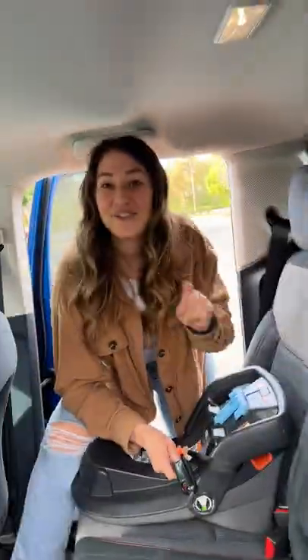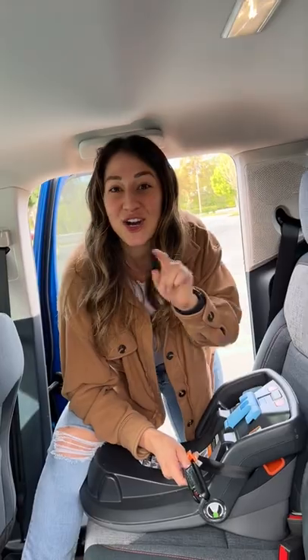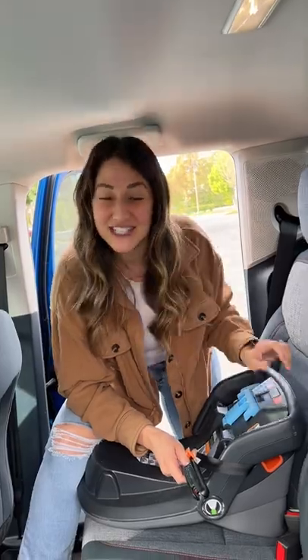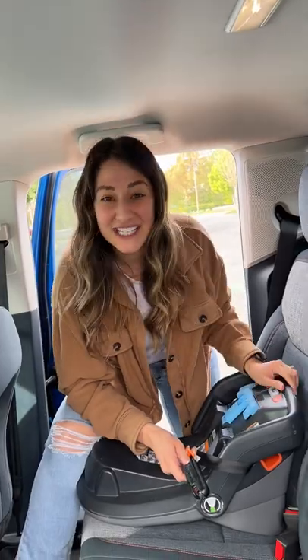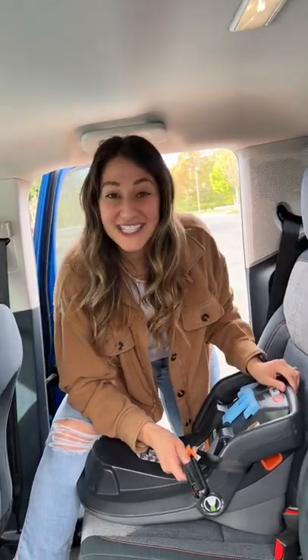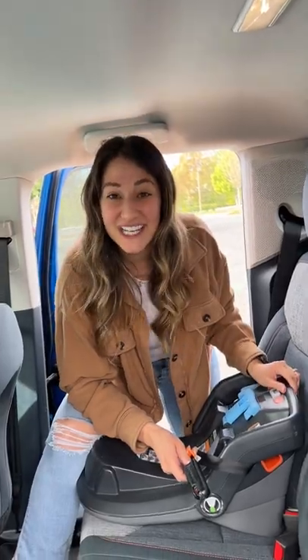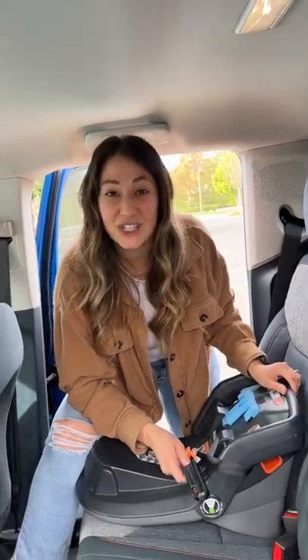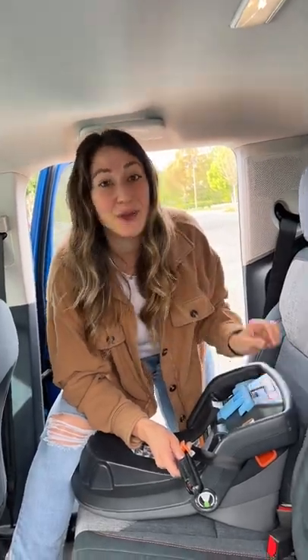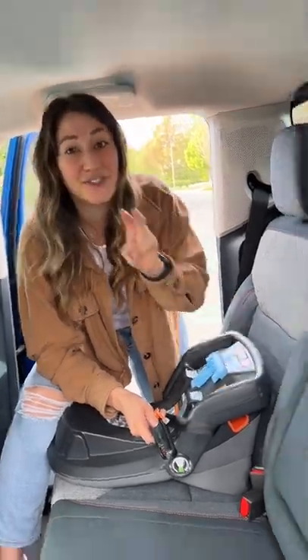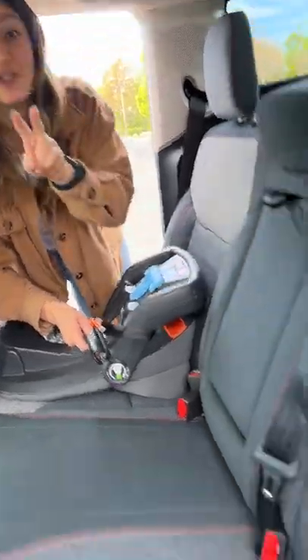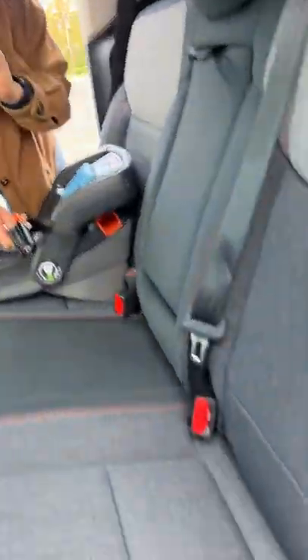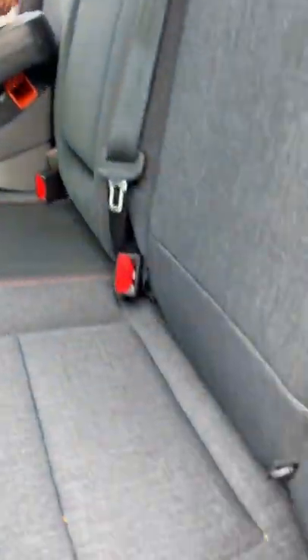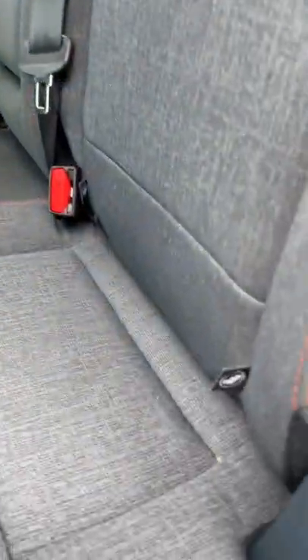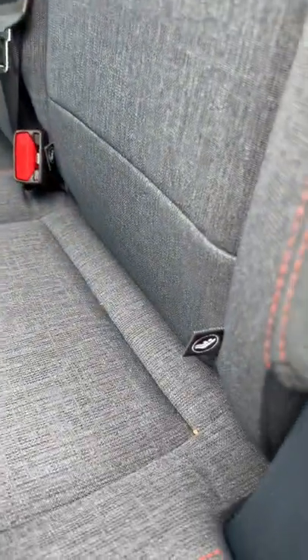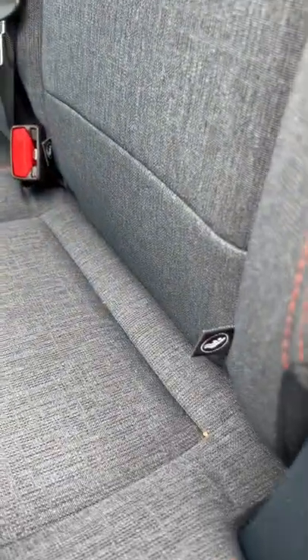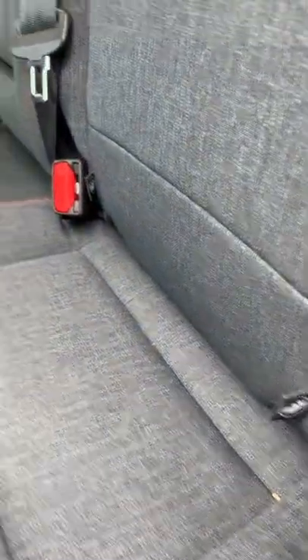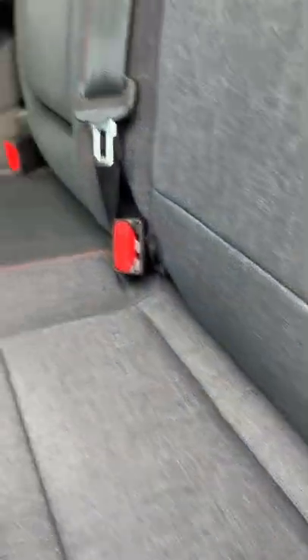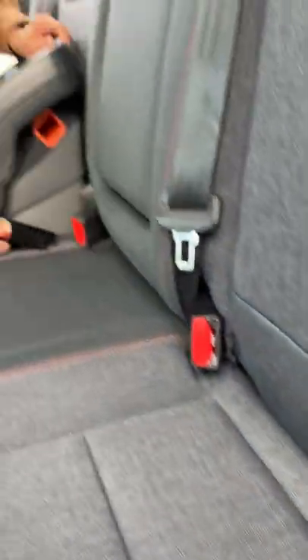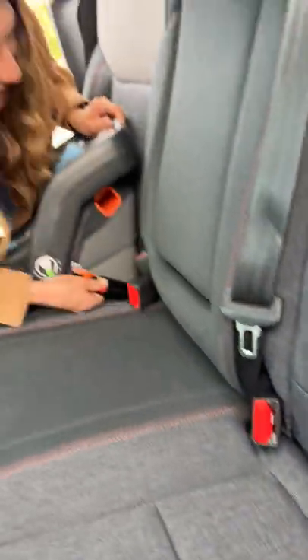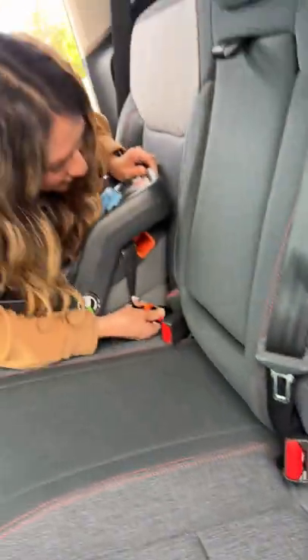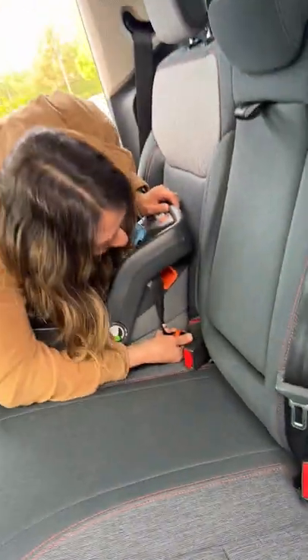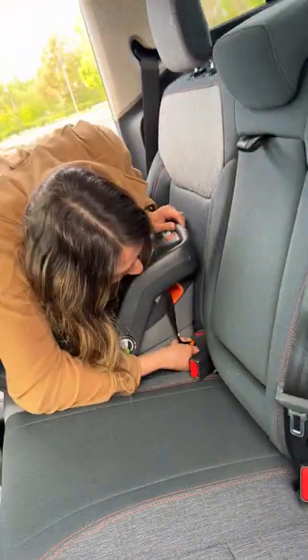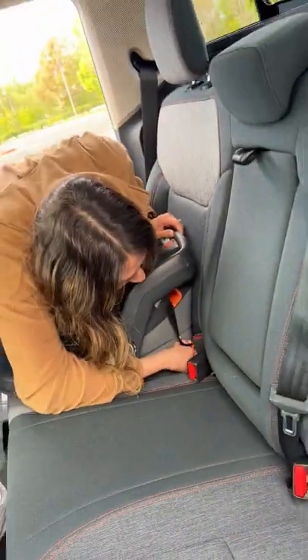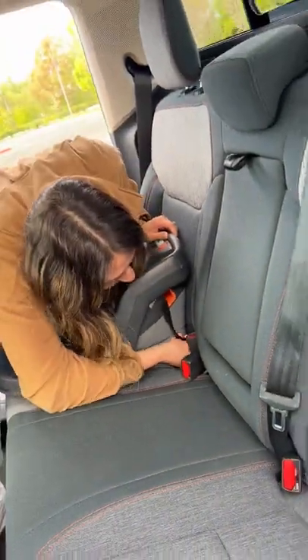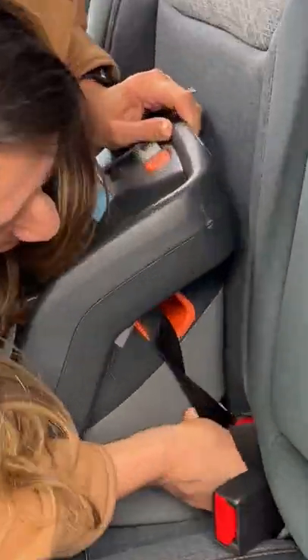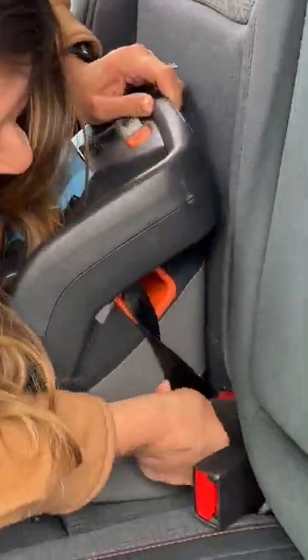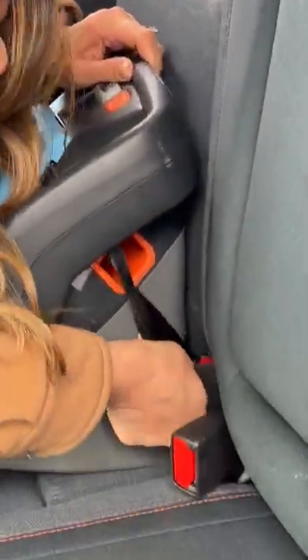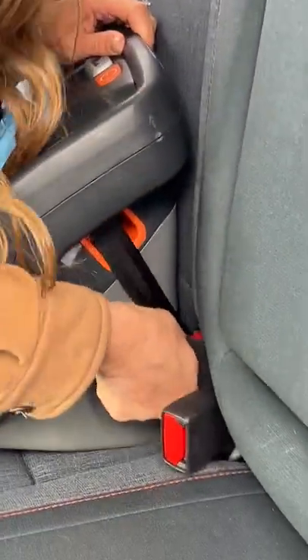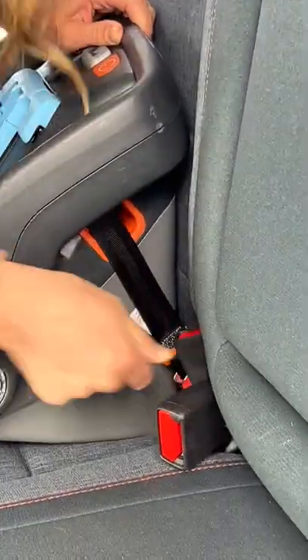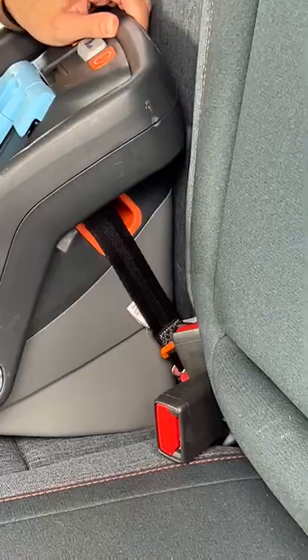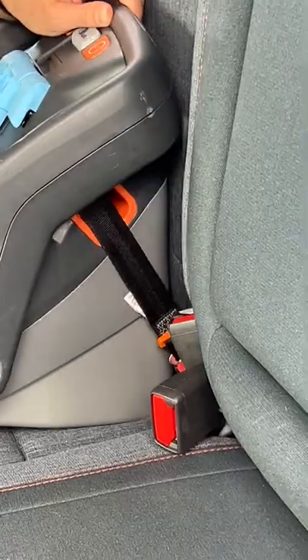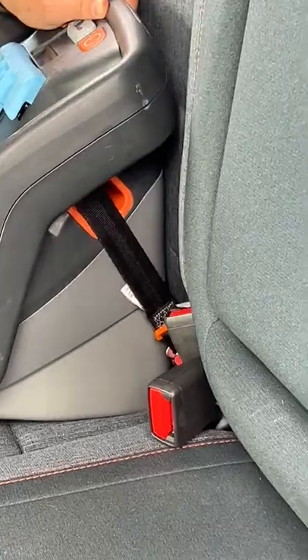For car seat installation, you have two lower latch anchors and three top tethers. Find the exposed latch point and click it in.